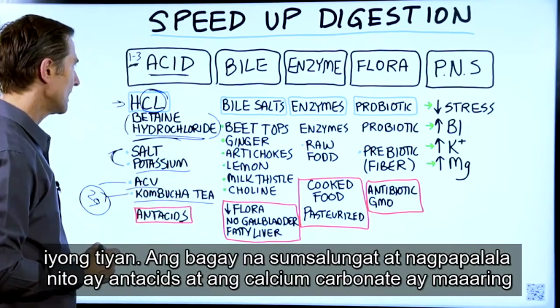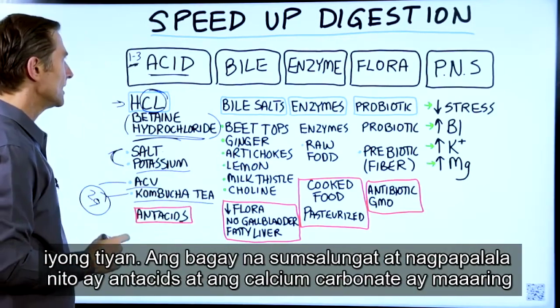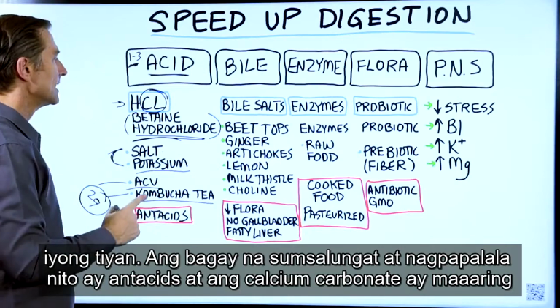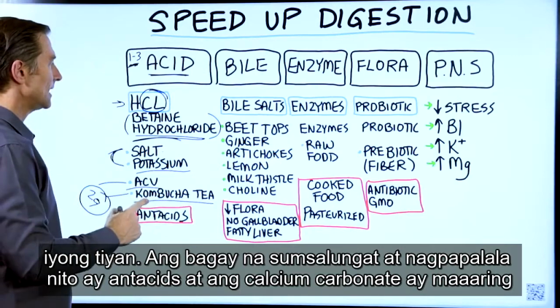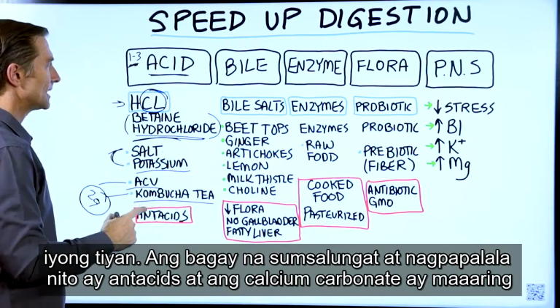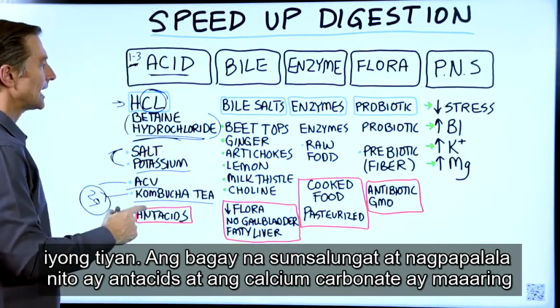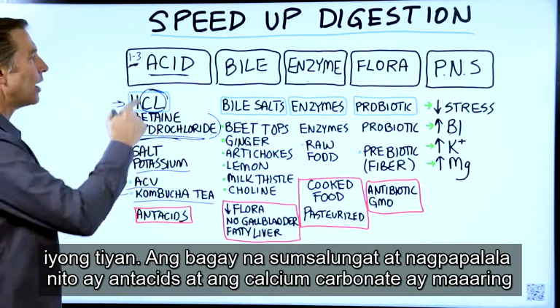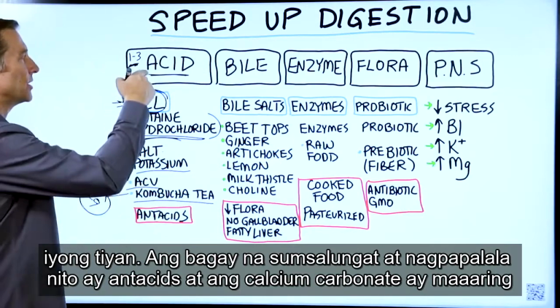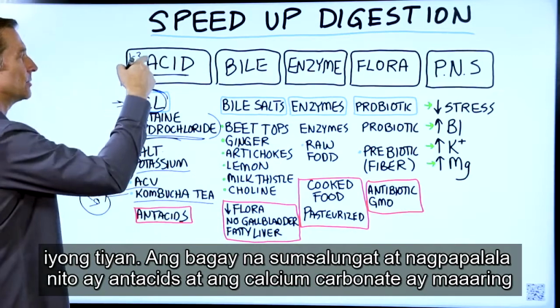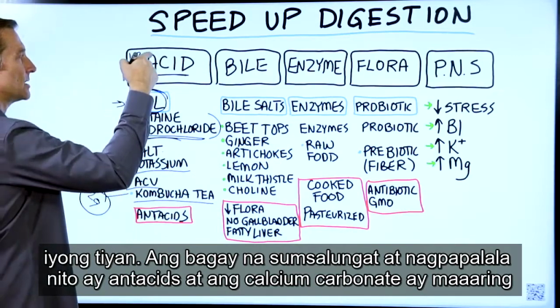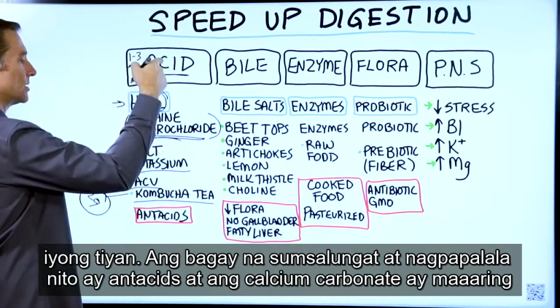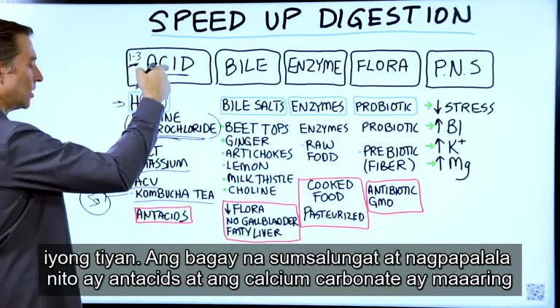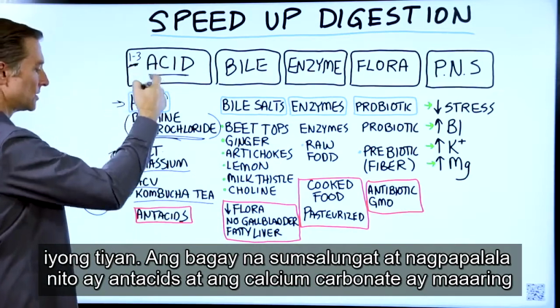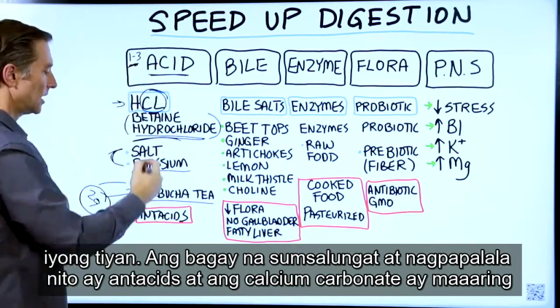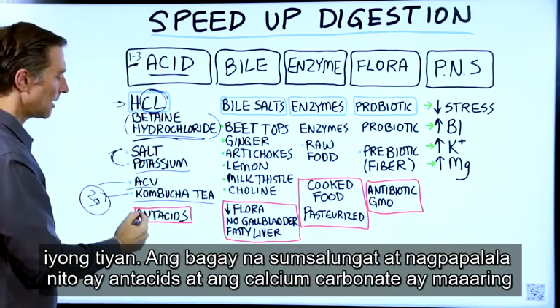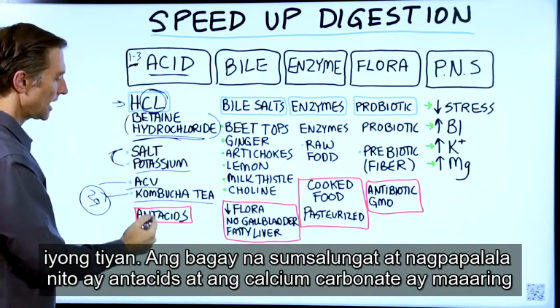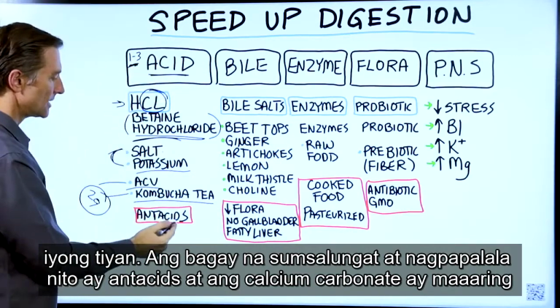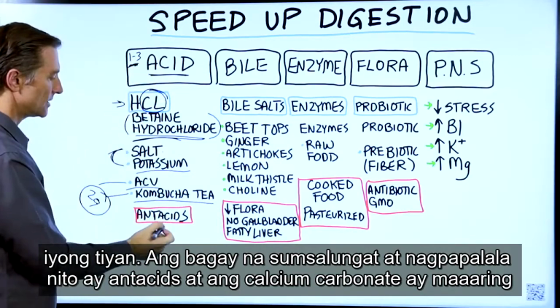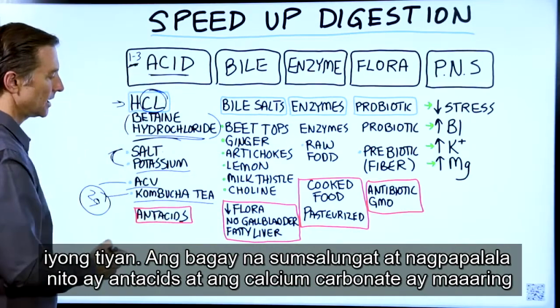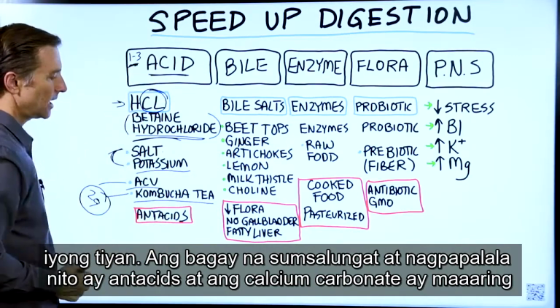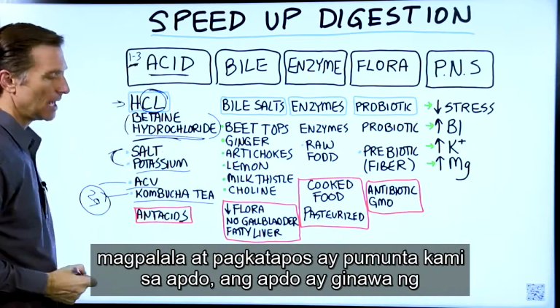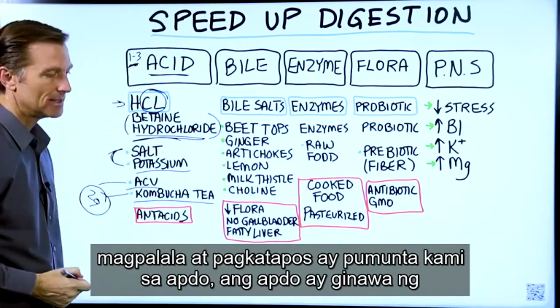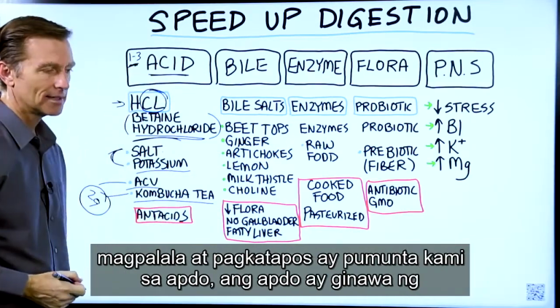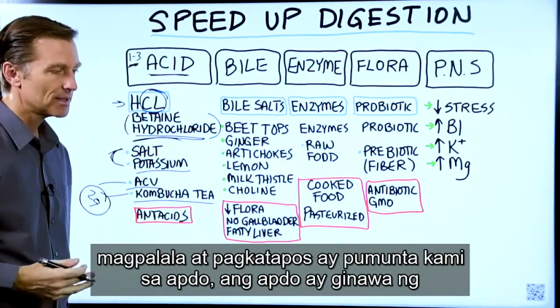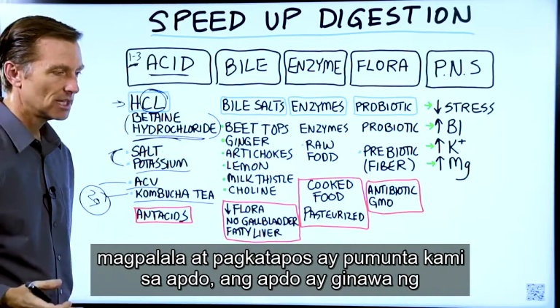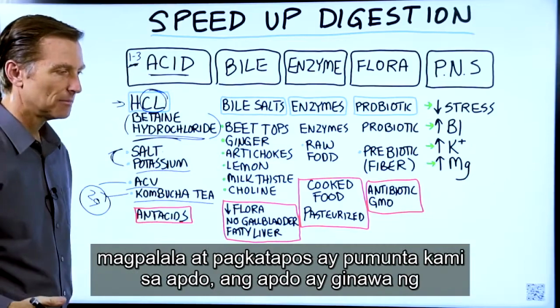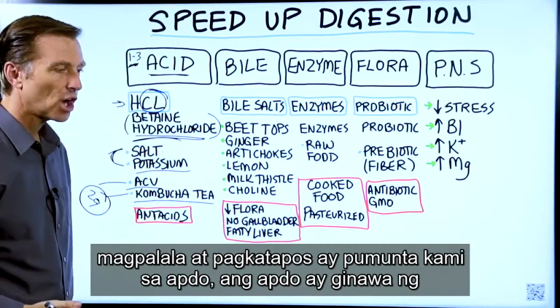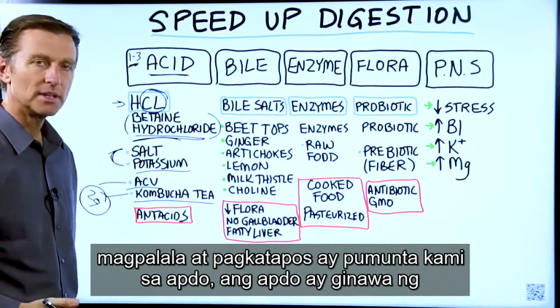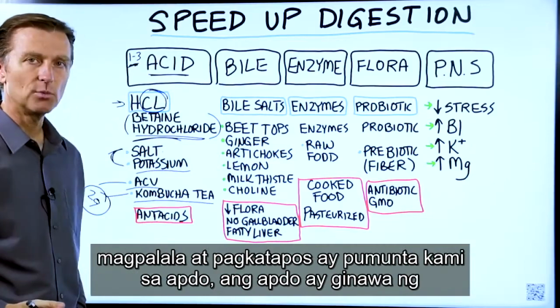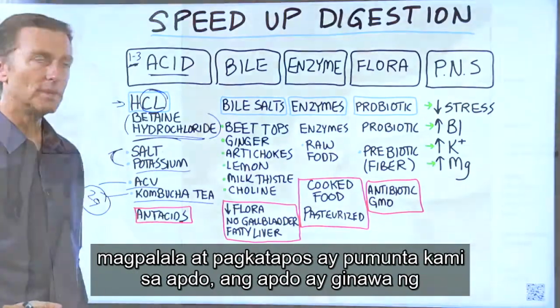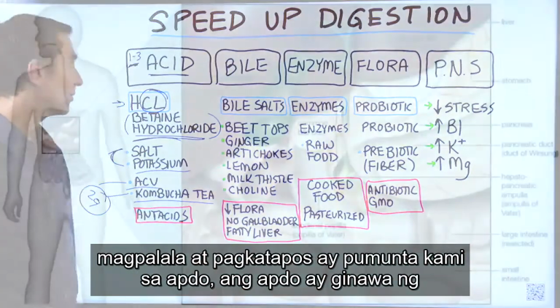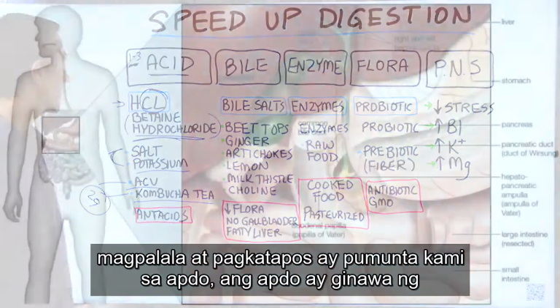The thing that counters this and makes it worse are antacids — calcium carbonate would make it worse.